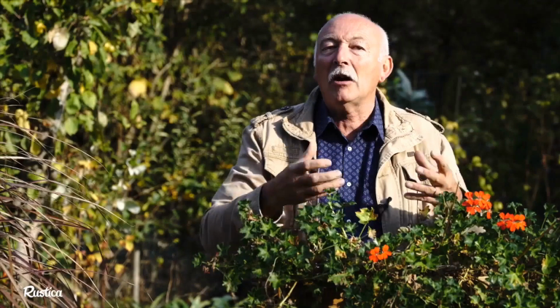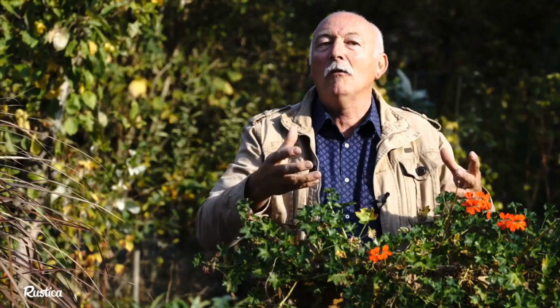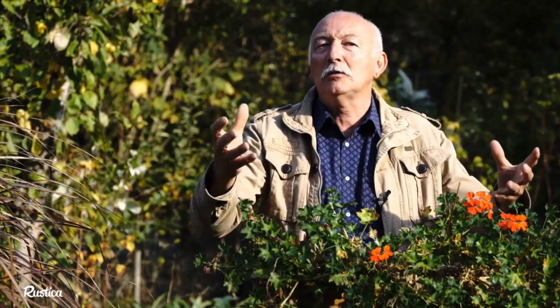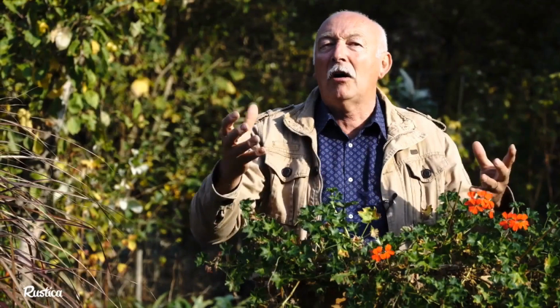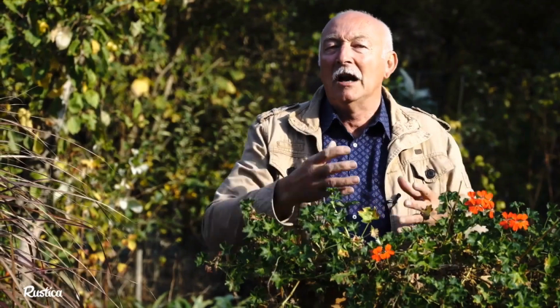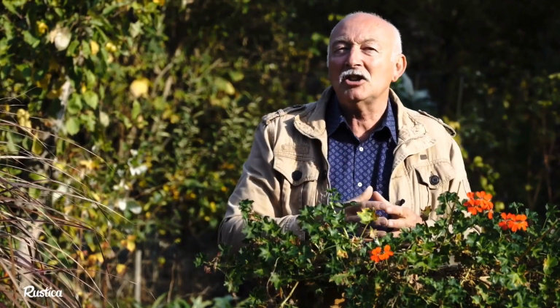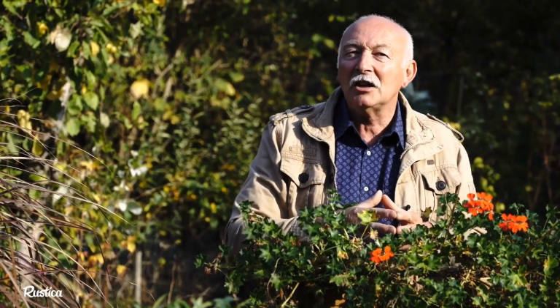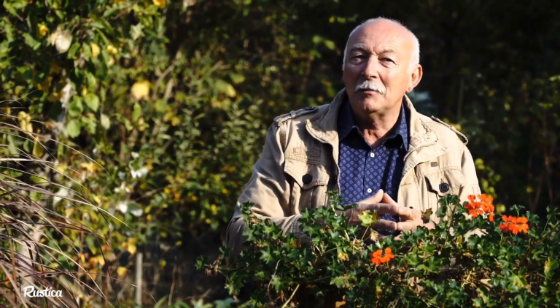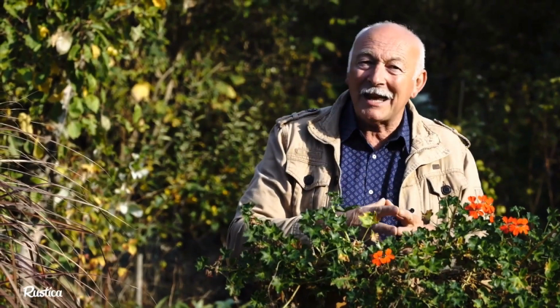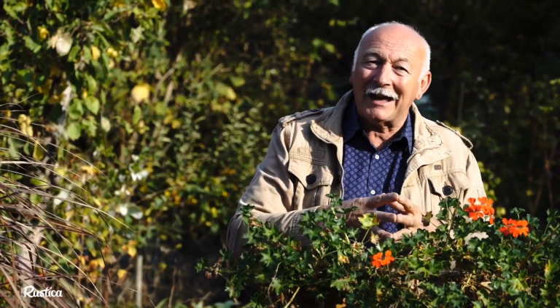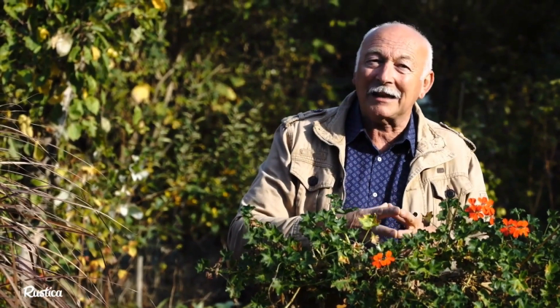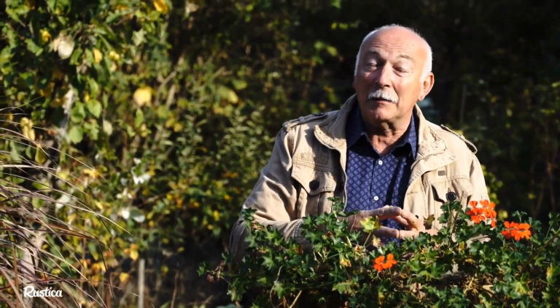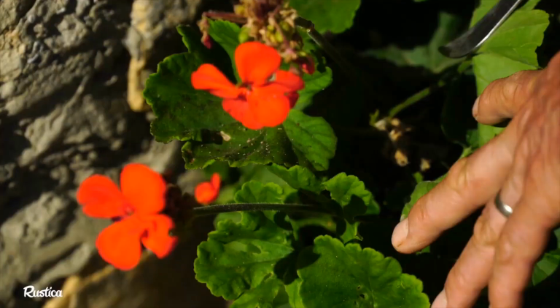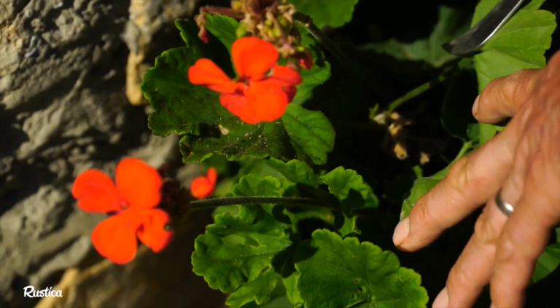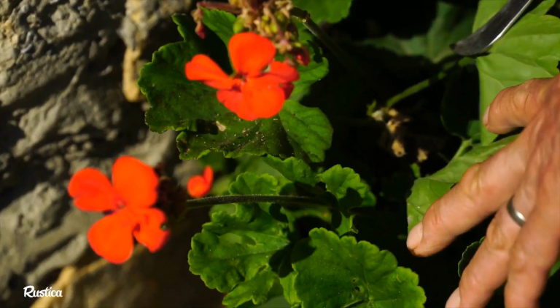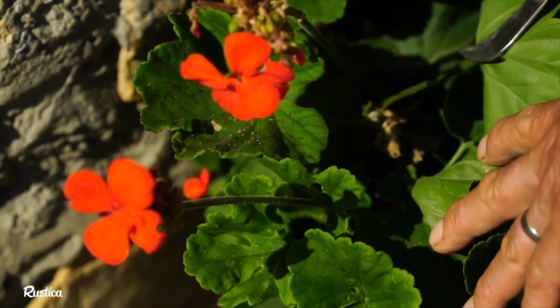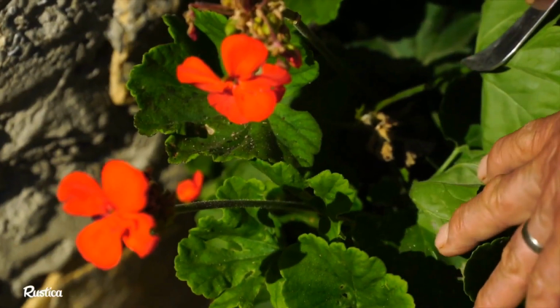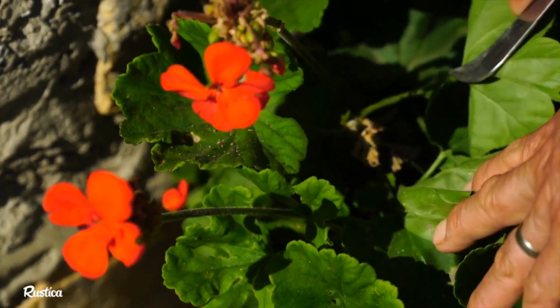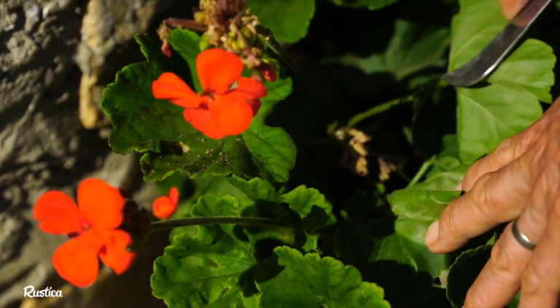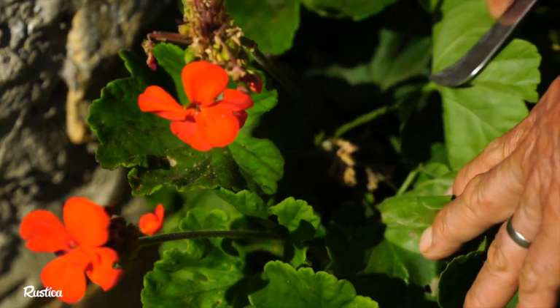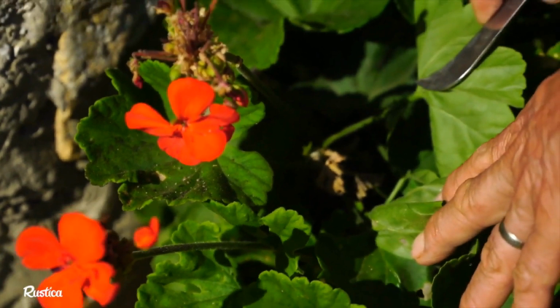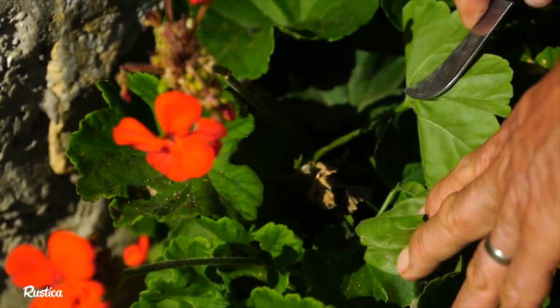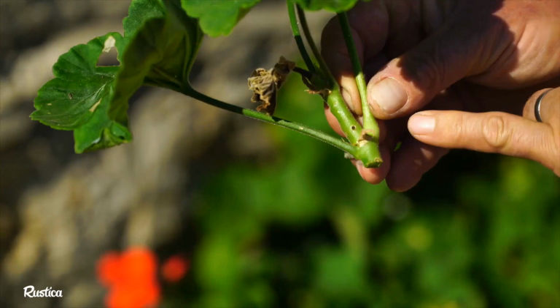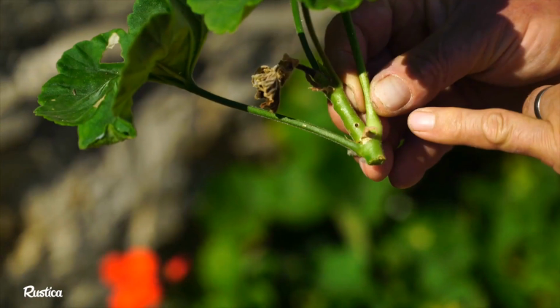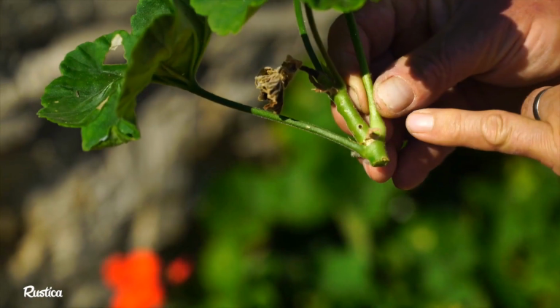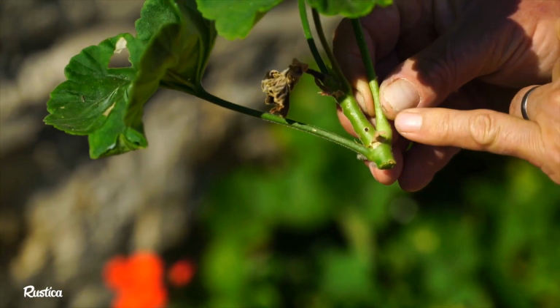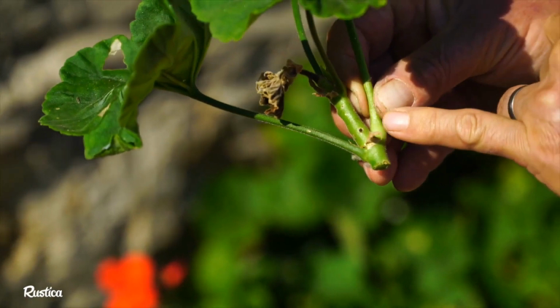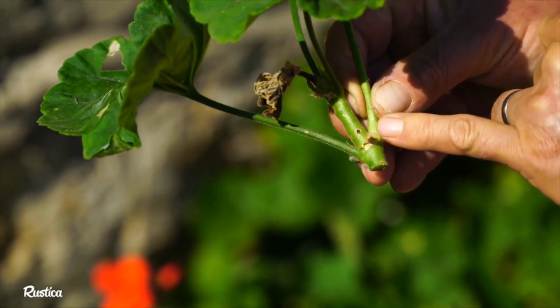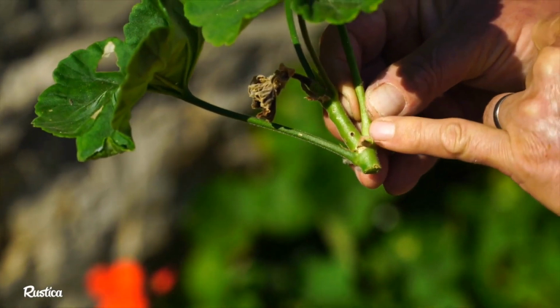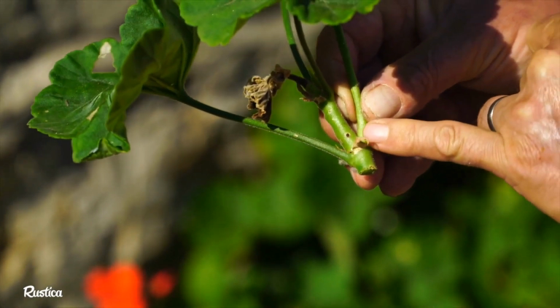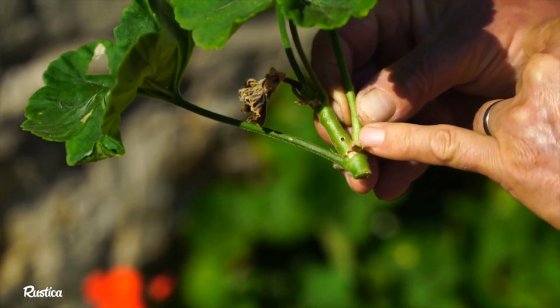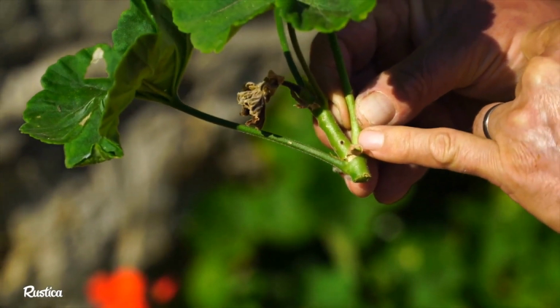We often see ivy geraniums being attacked, but zonal geraniums are also affected — they are pierced through and through.